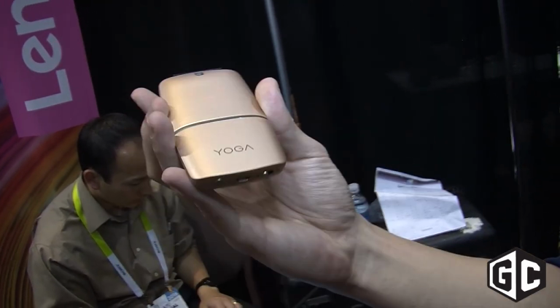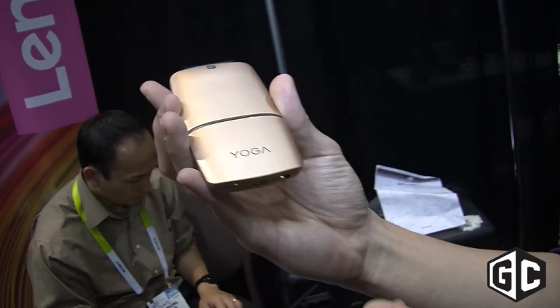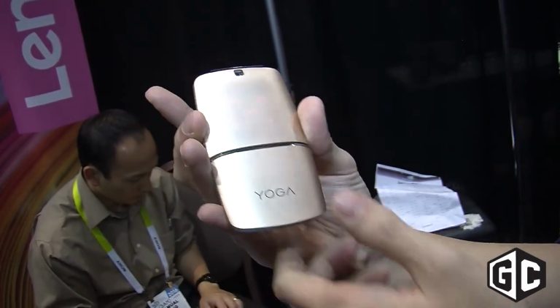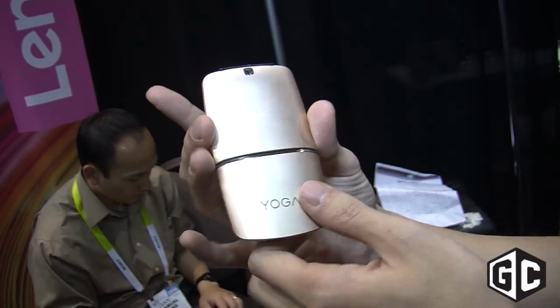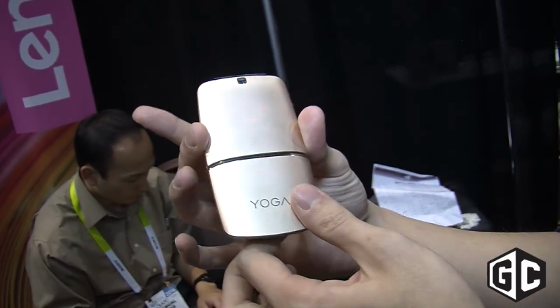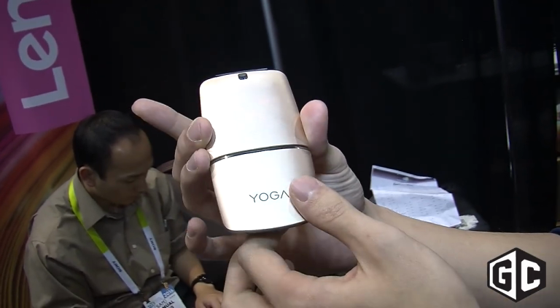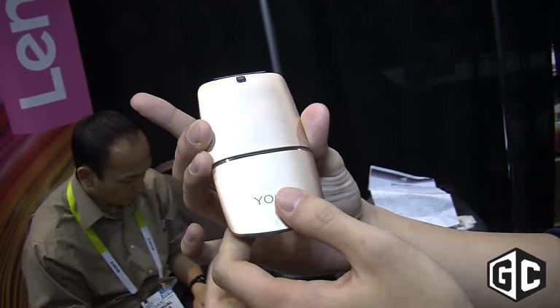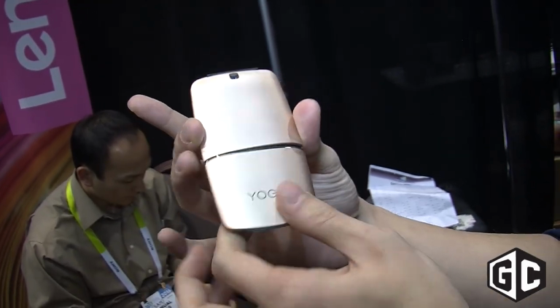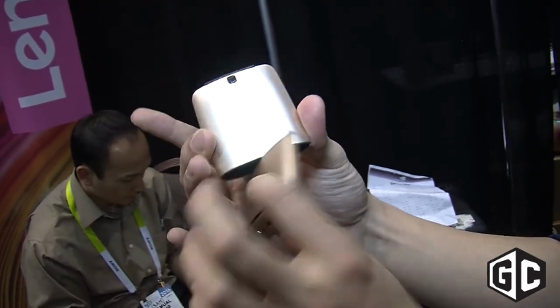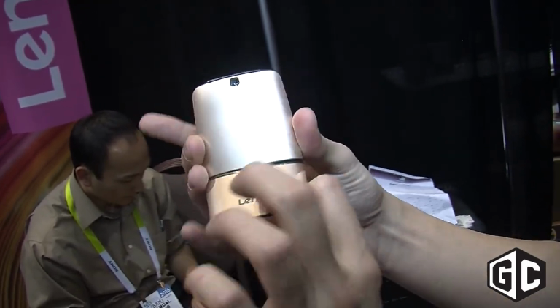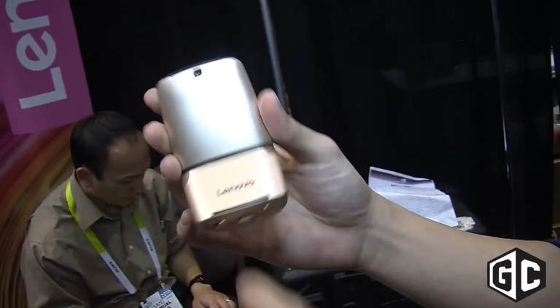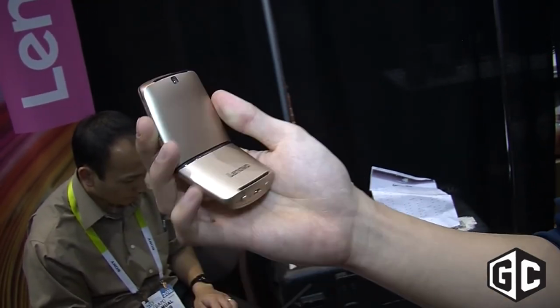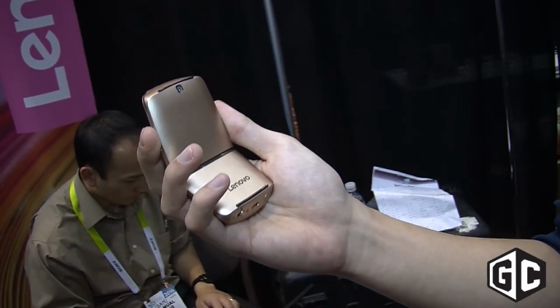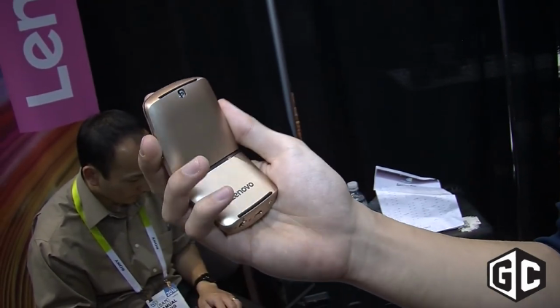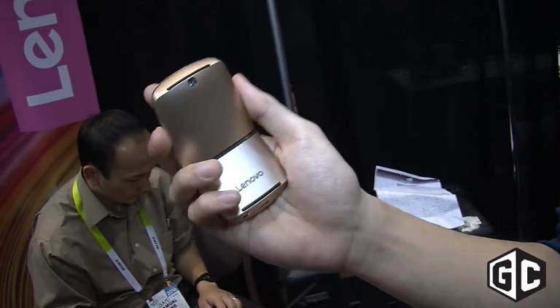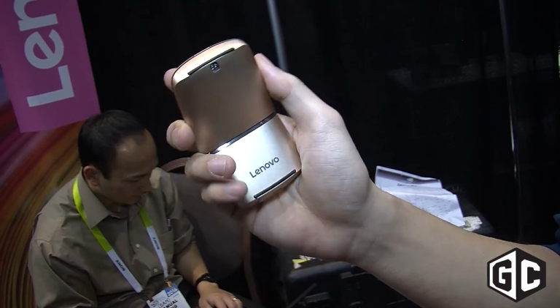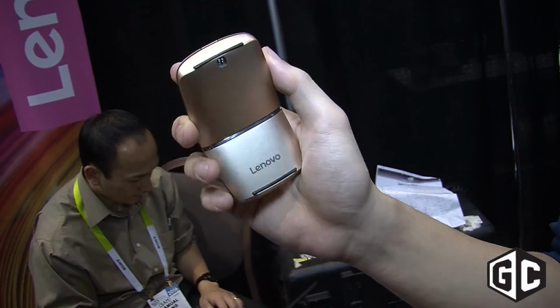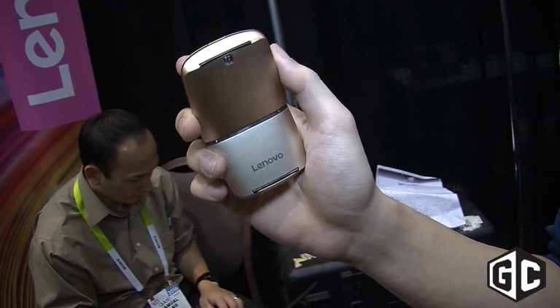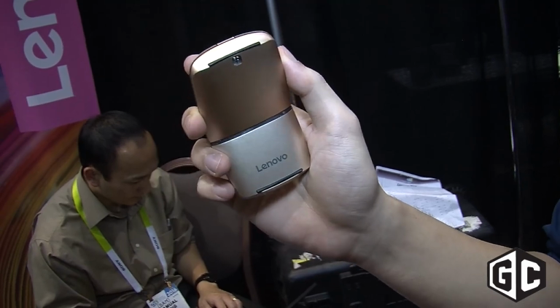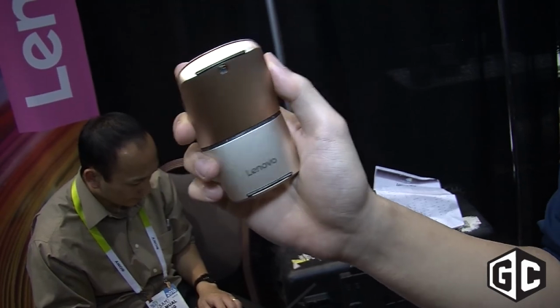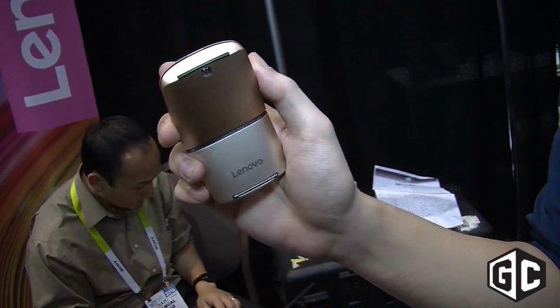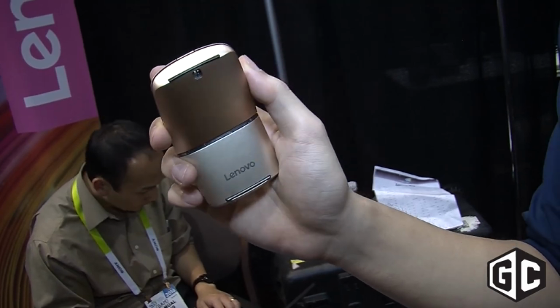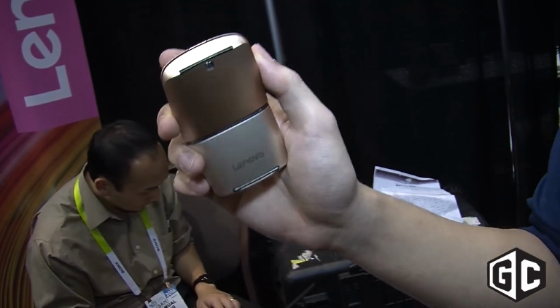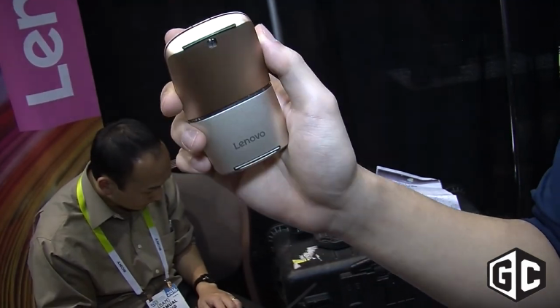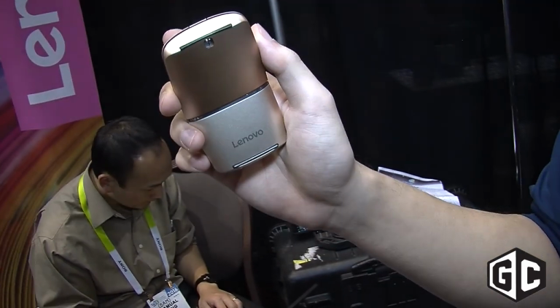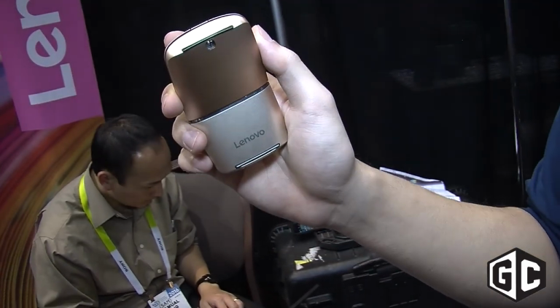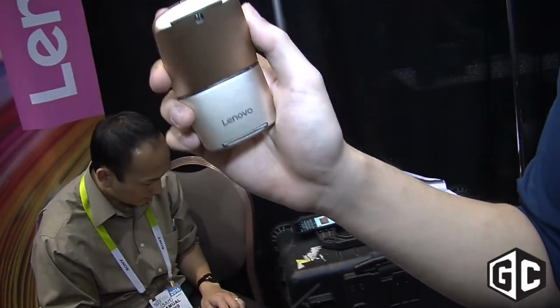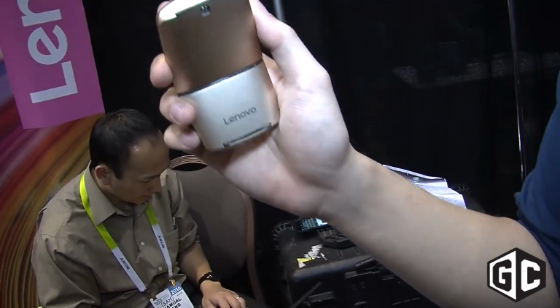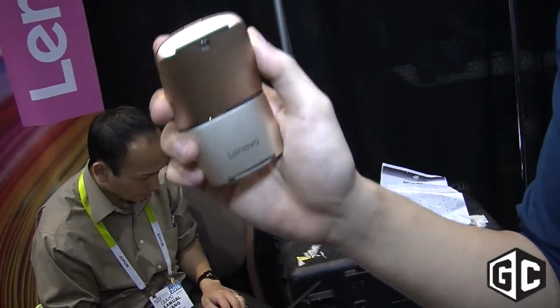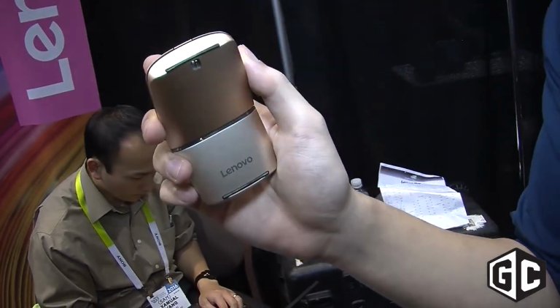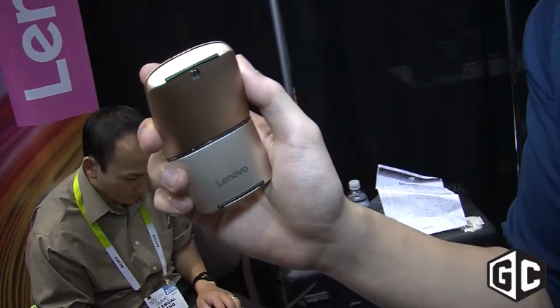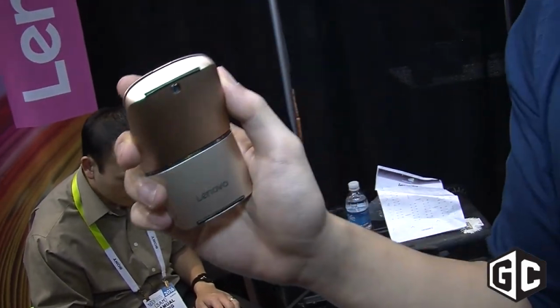This is the Yoga Mouse. It's priced at $69 and will be available this January.